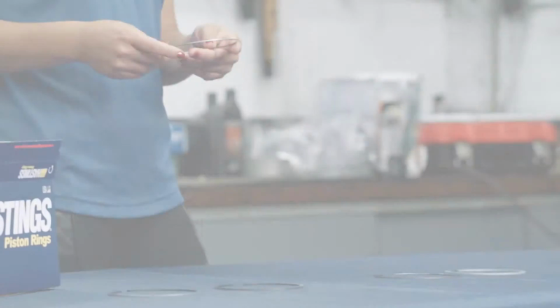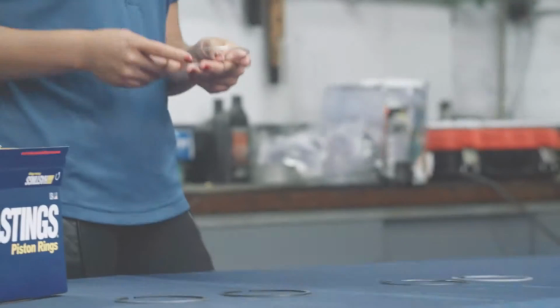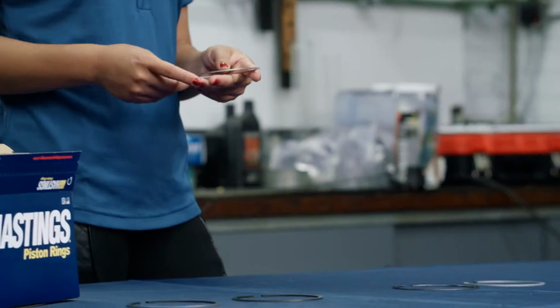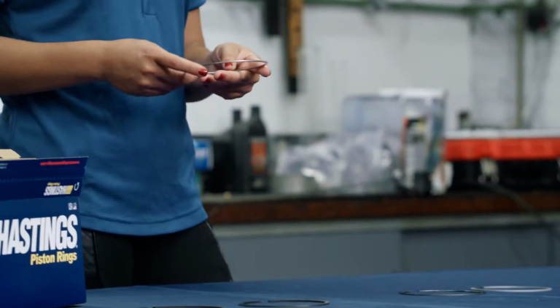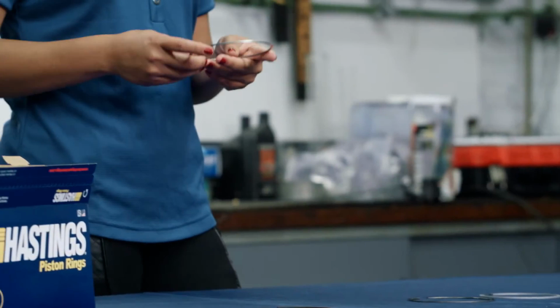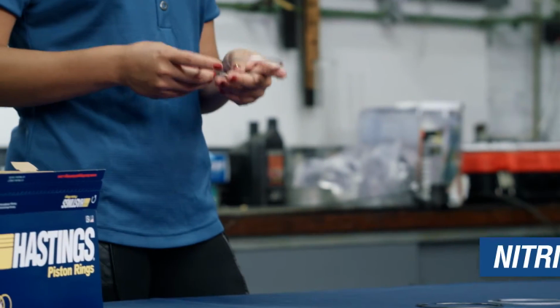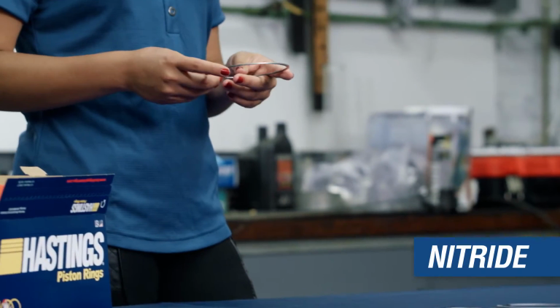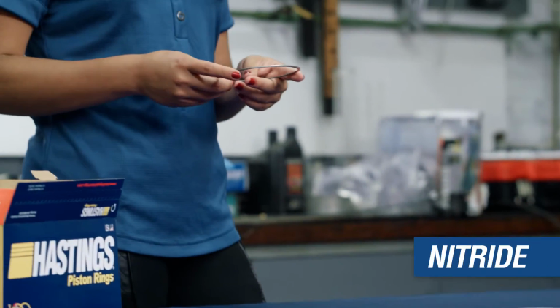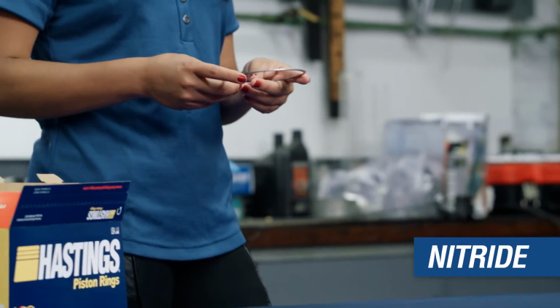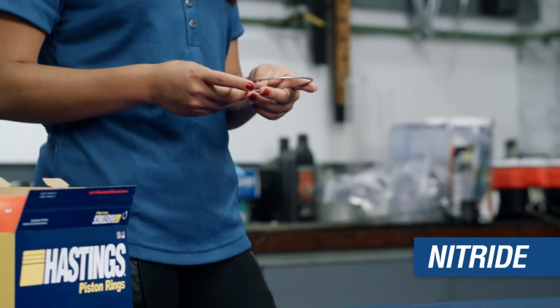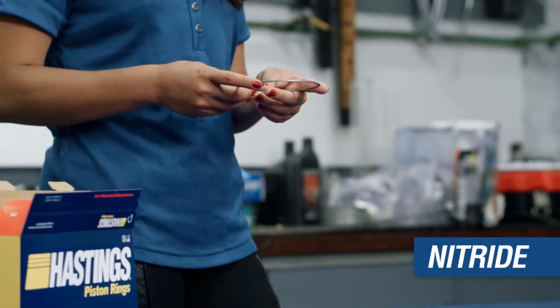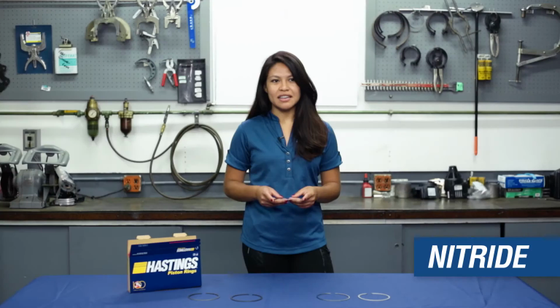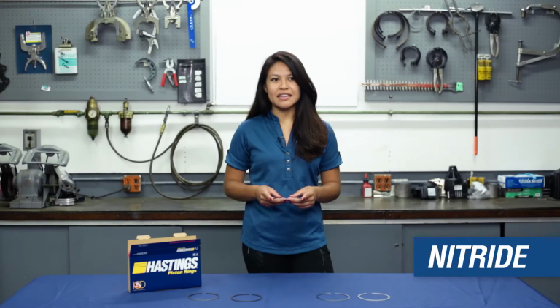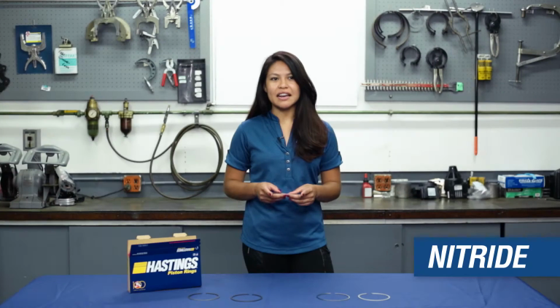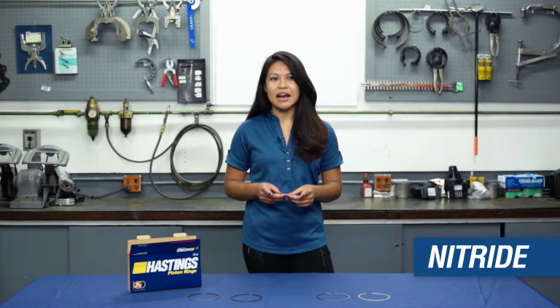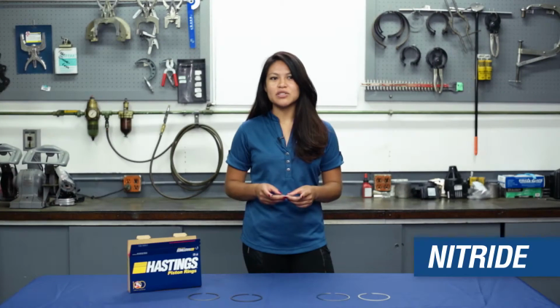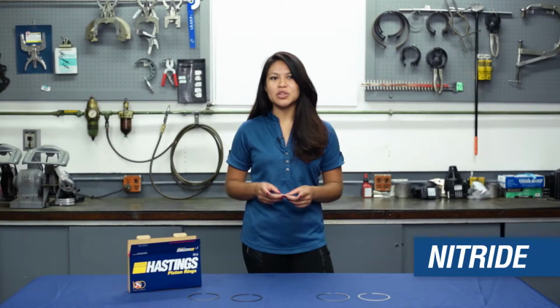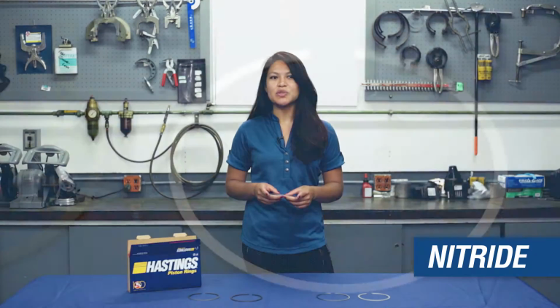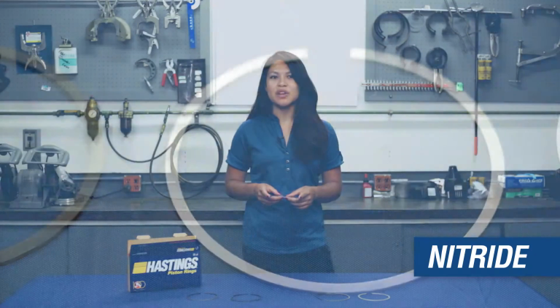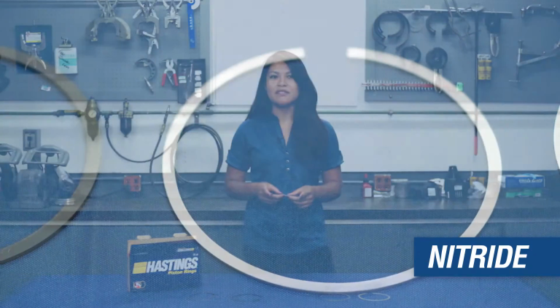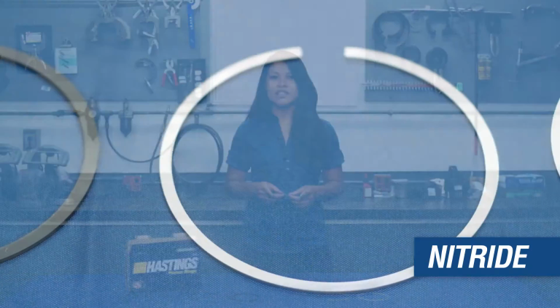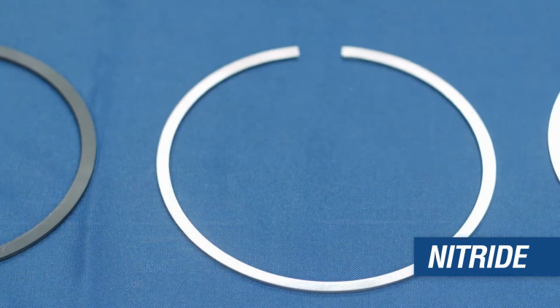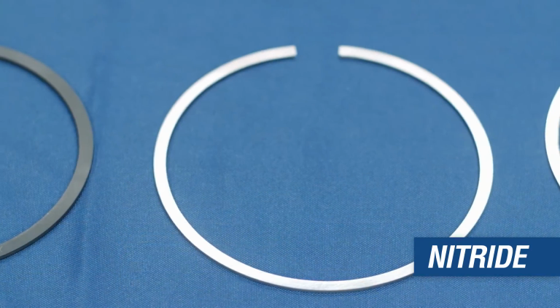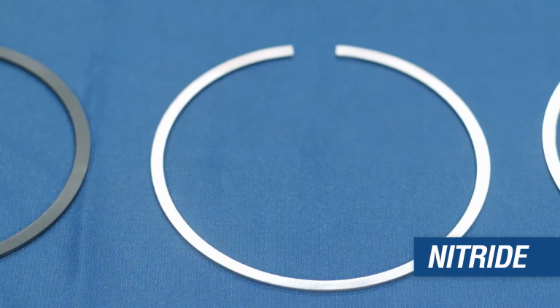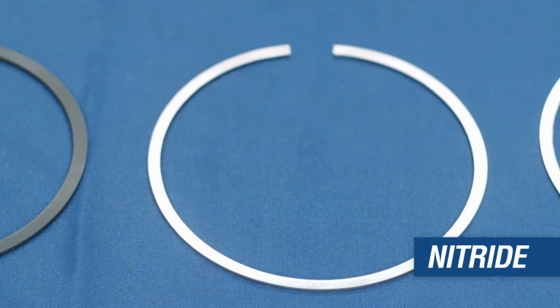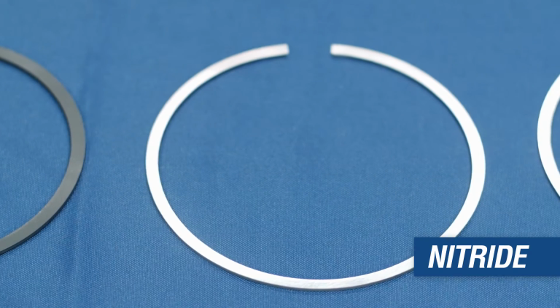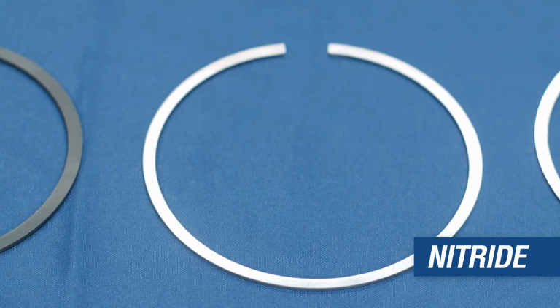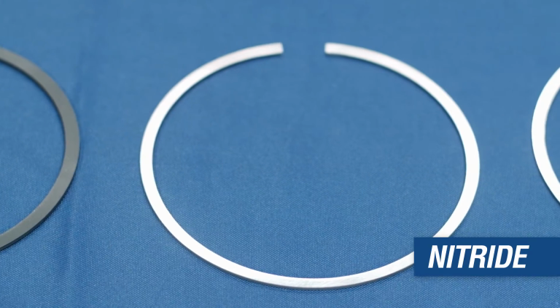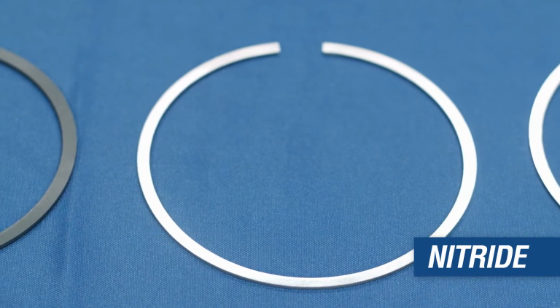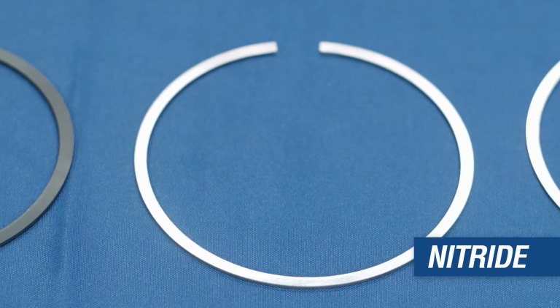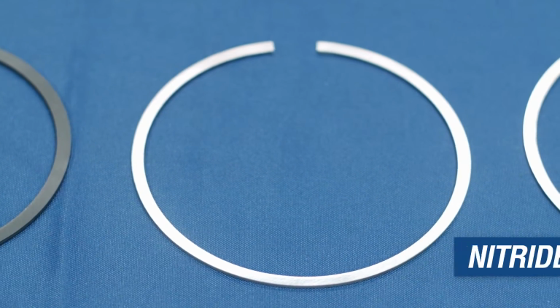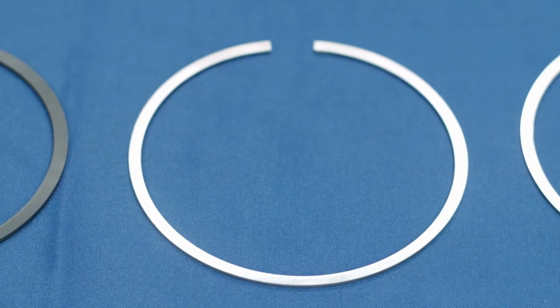Nitrite is wear resistant and it allows the use of steel rings and coated cylinders.